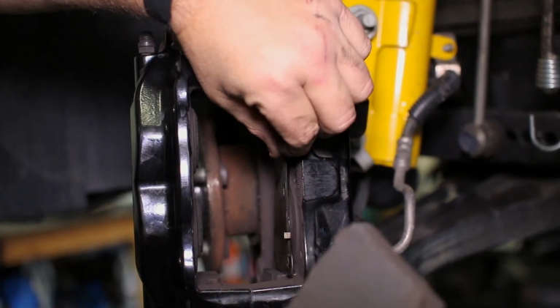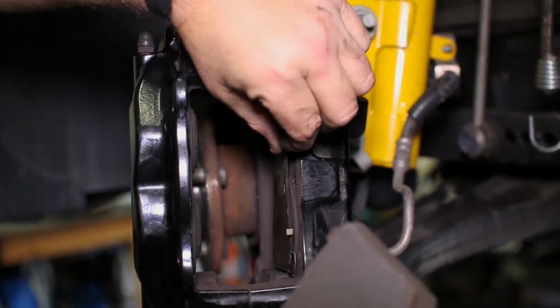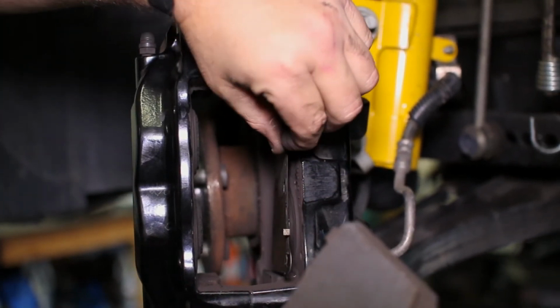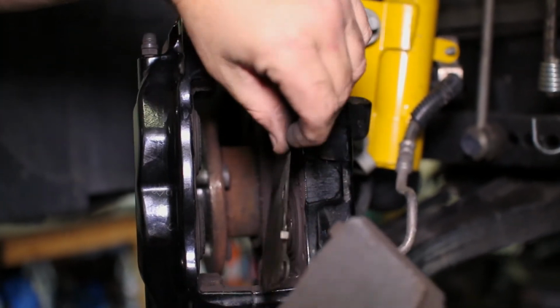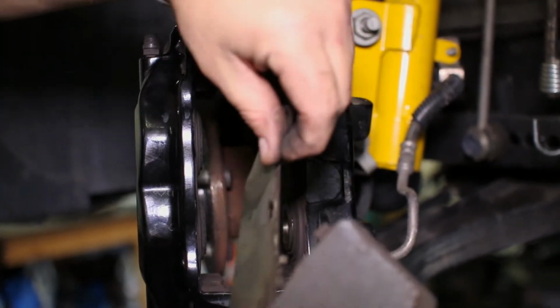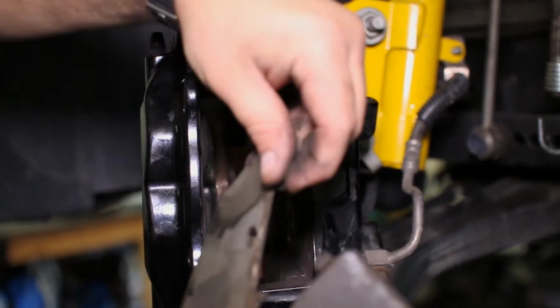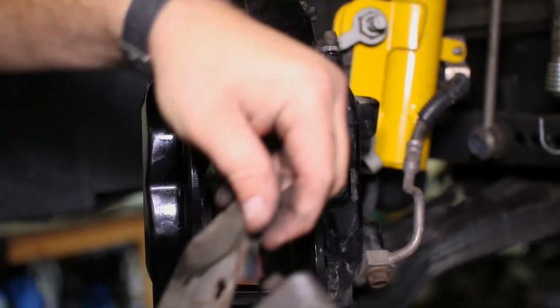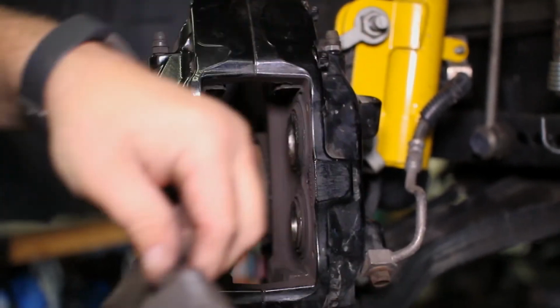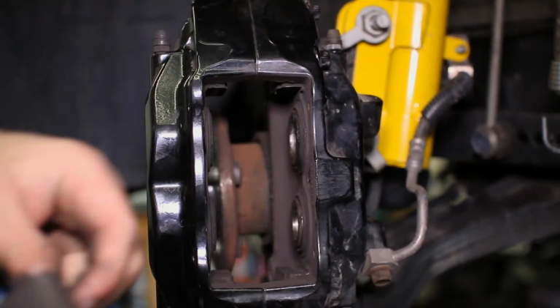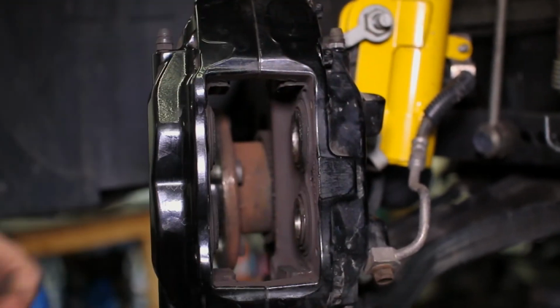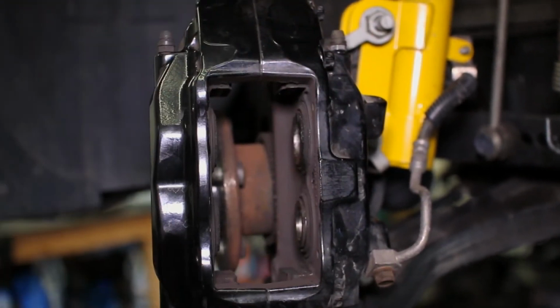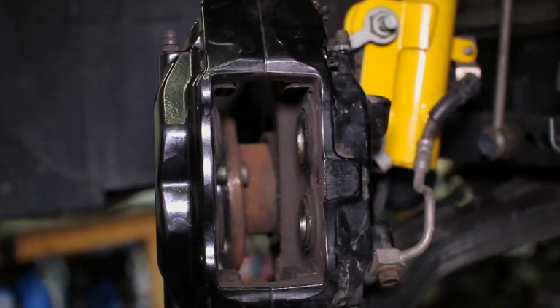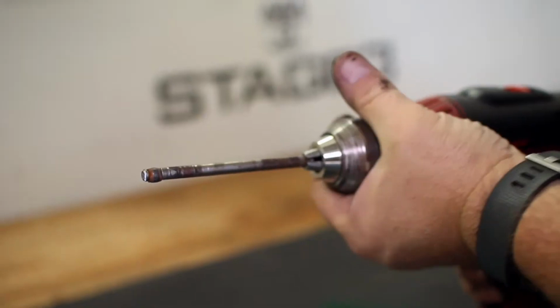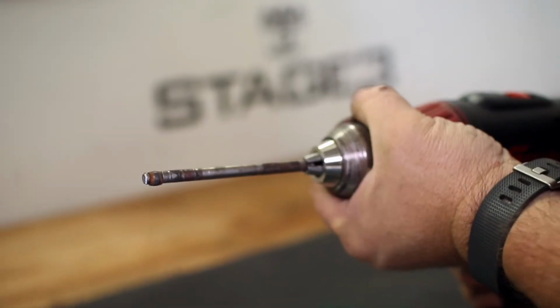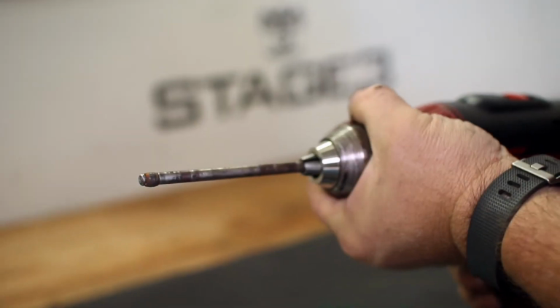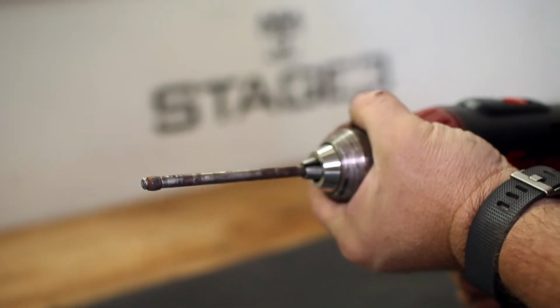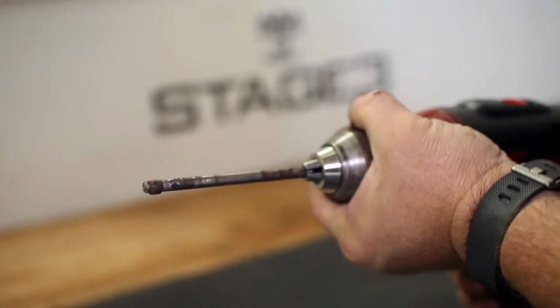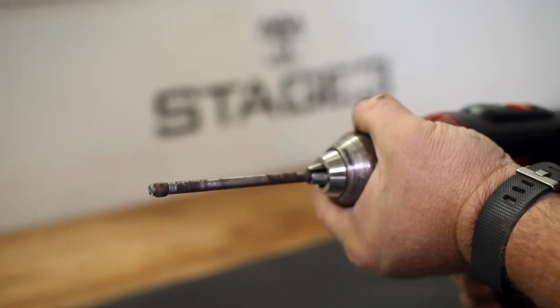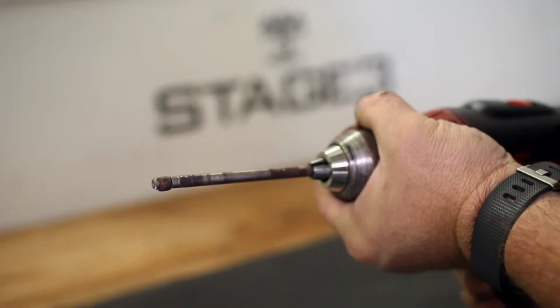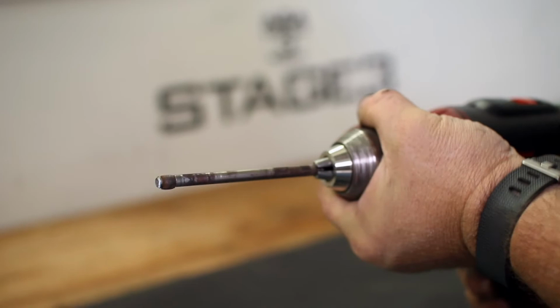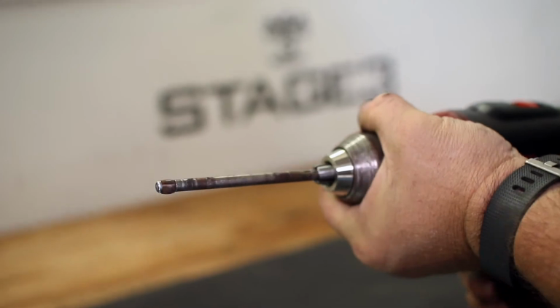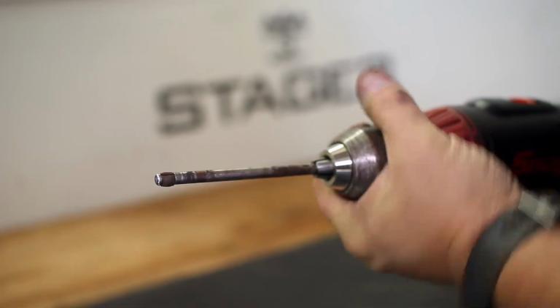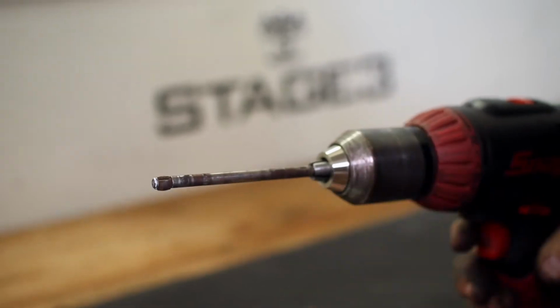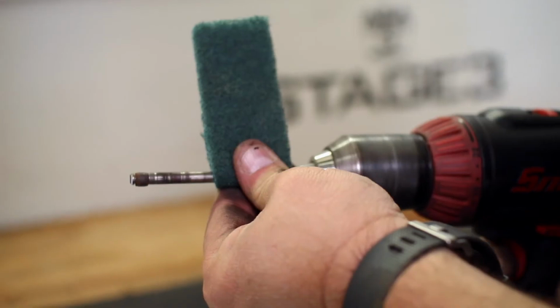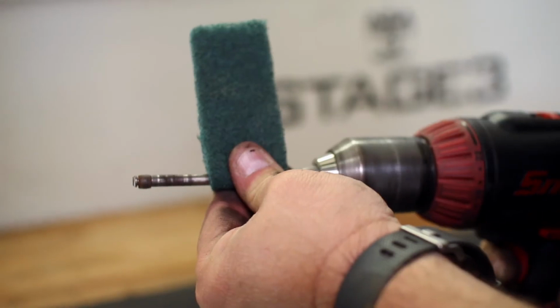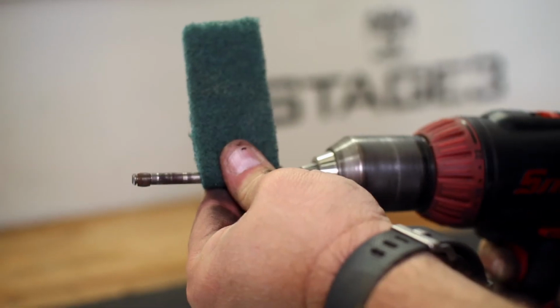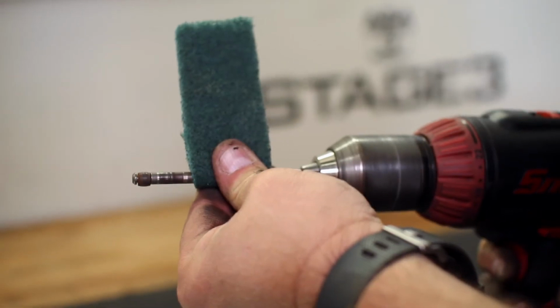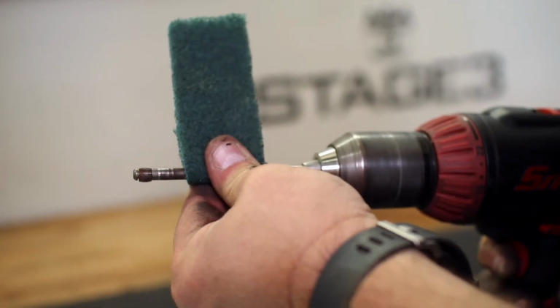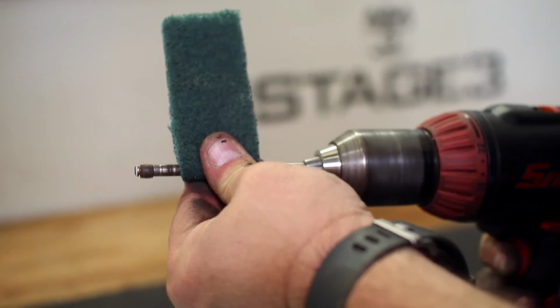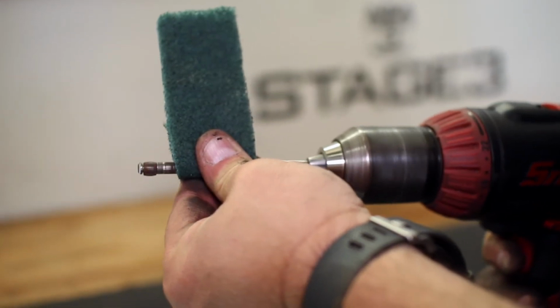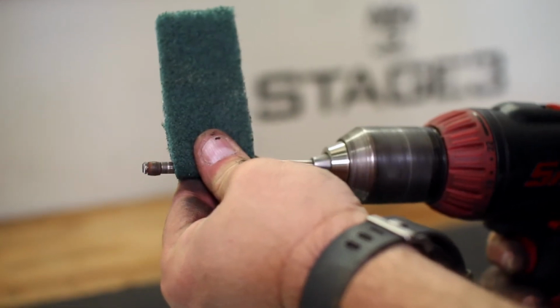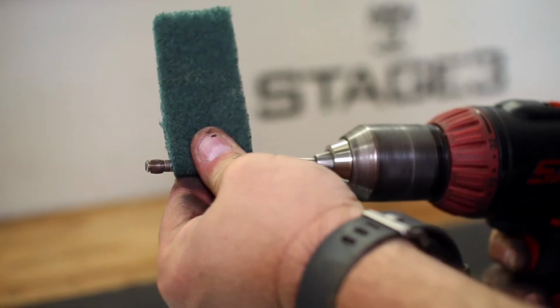Here is a neat trick to clean off your pins. Attach them to a drill to spin the pin while you clean it with a scotch-brite pad.